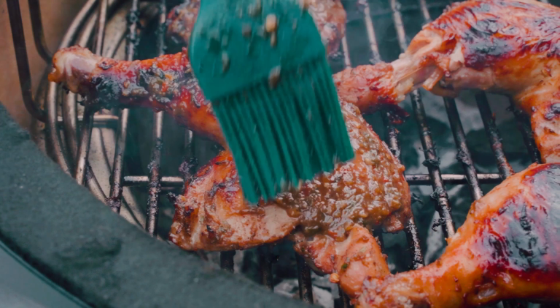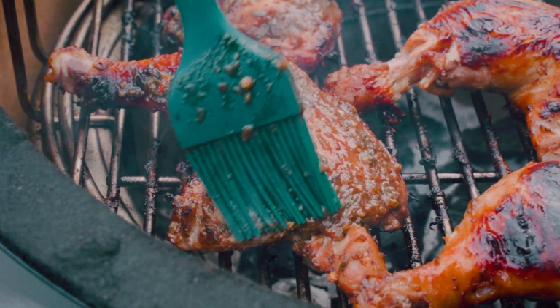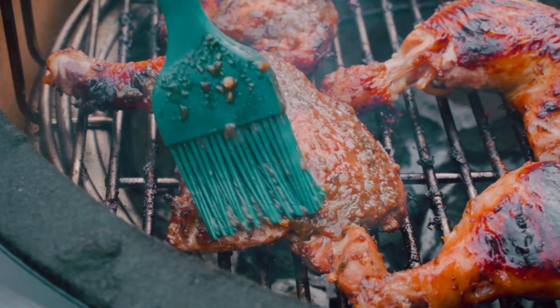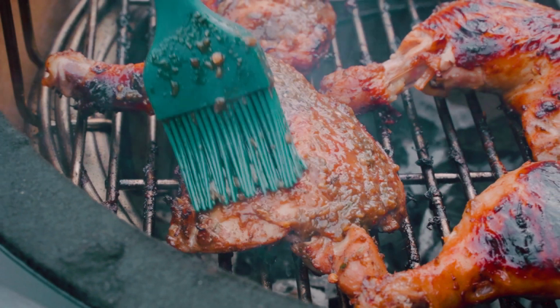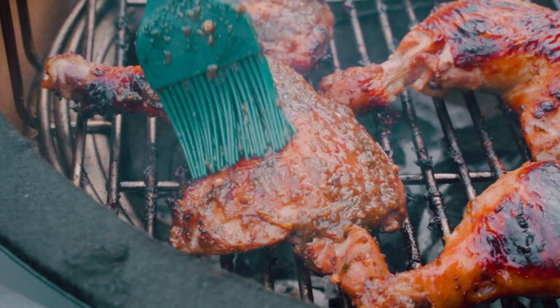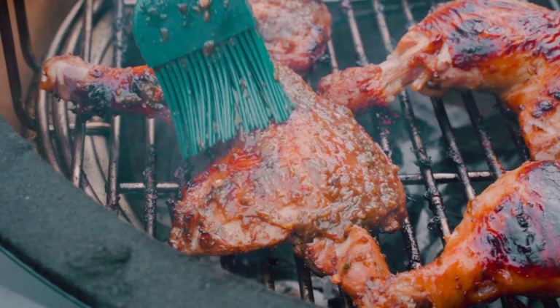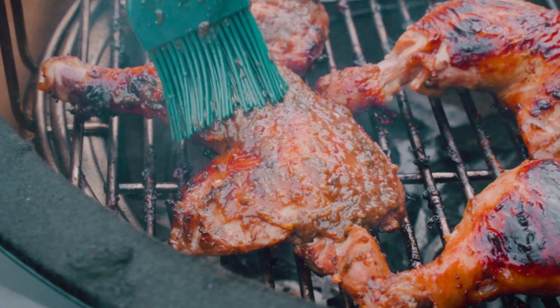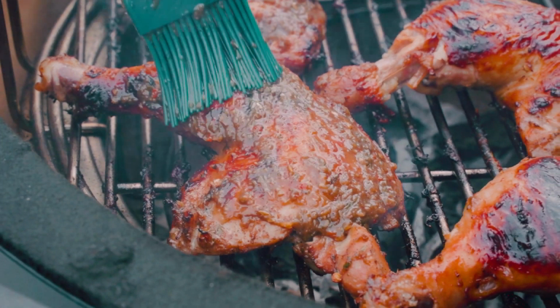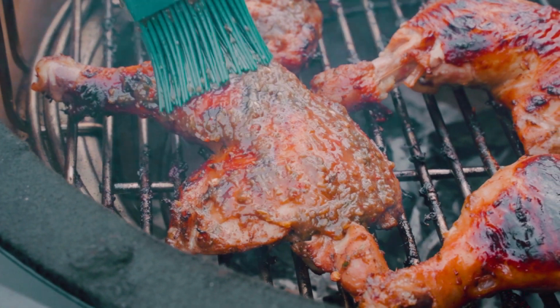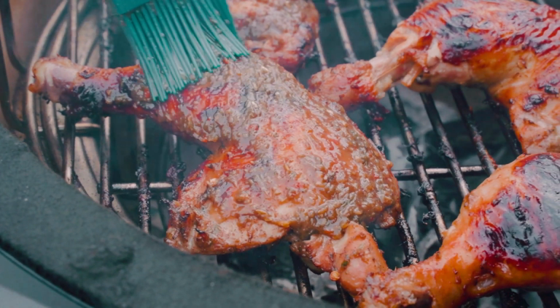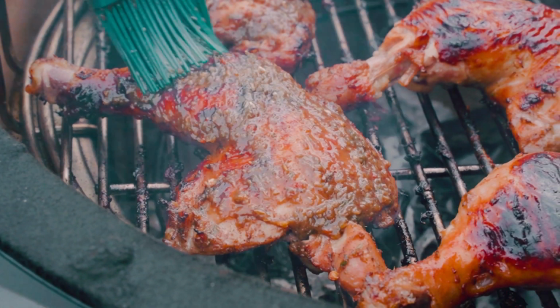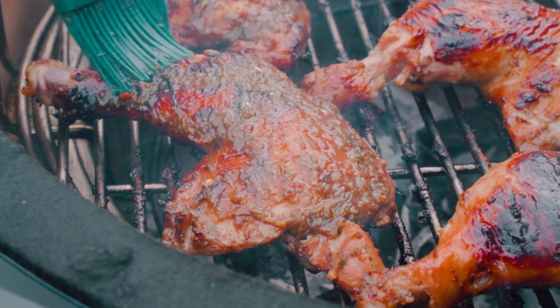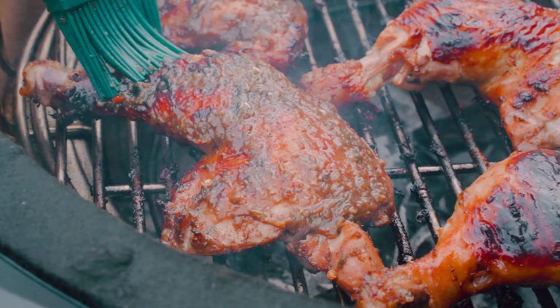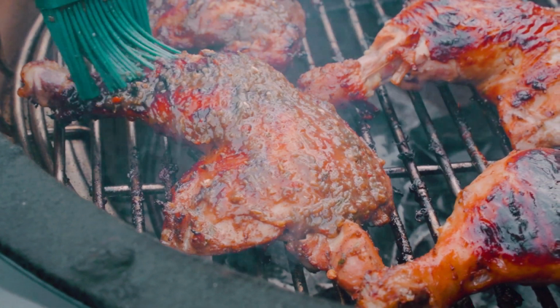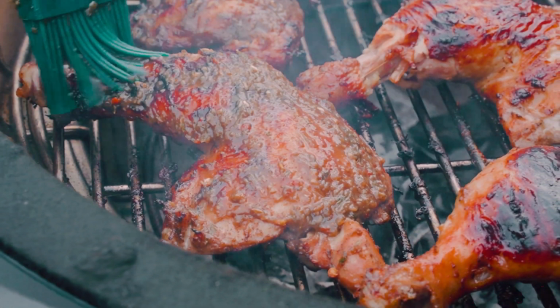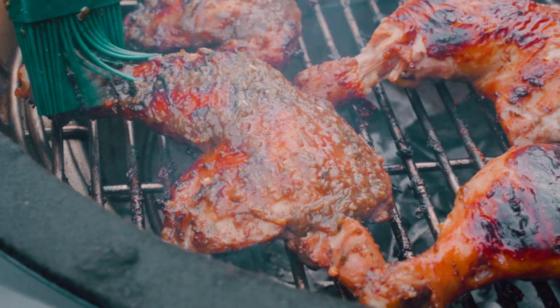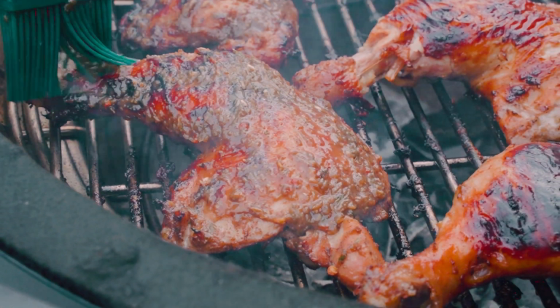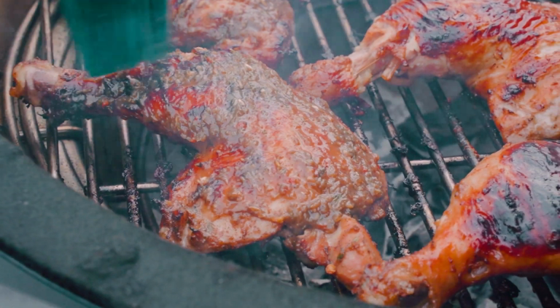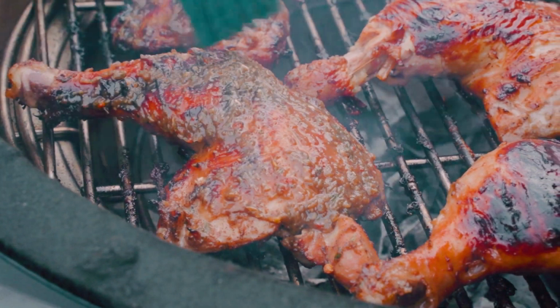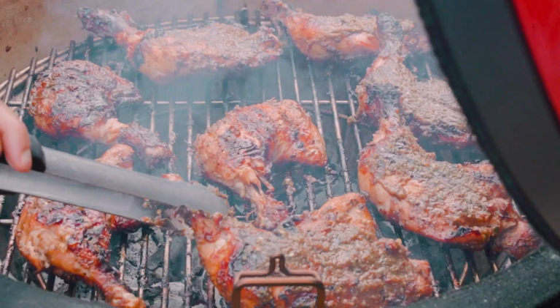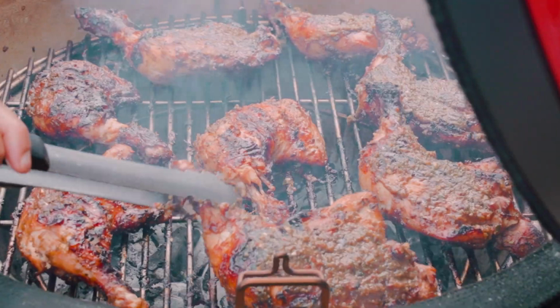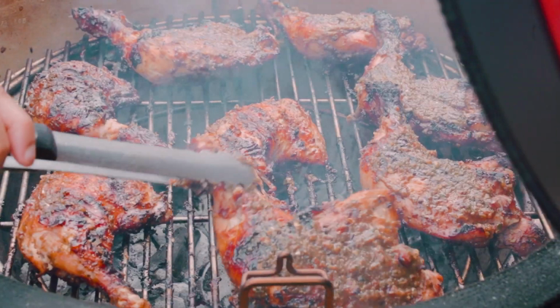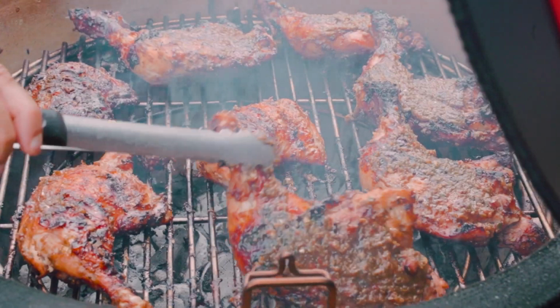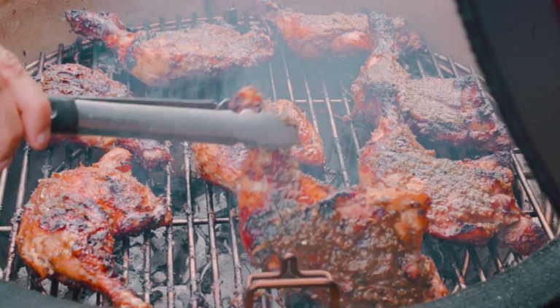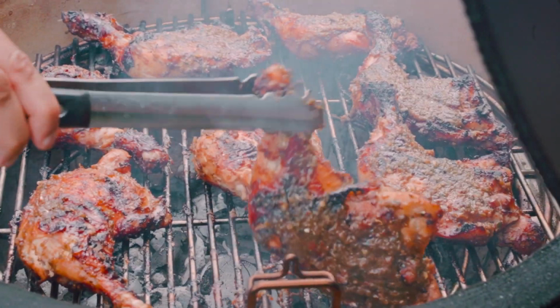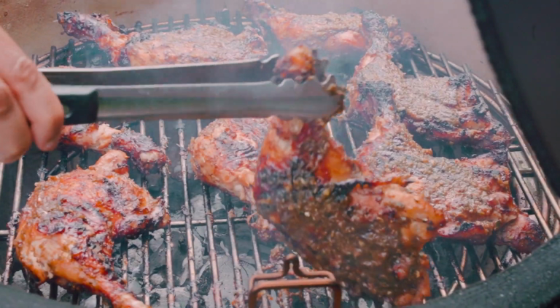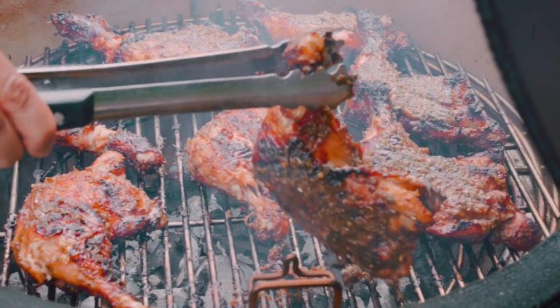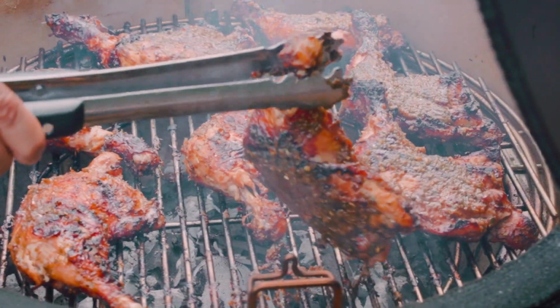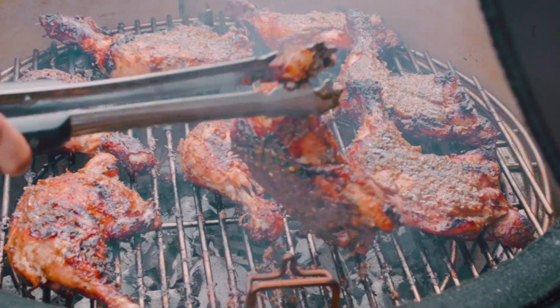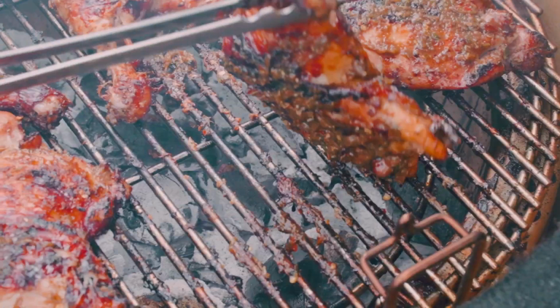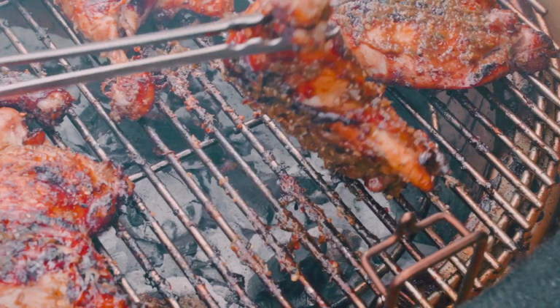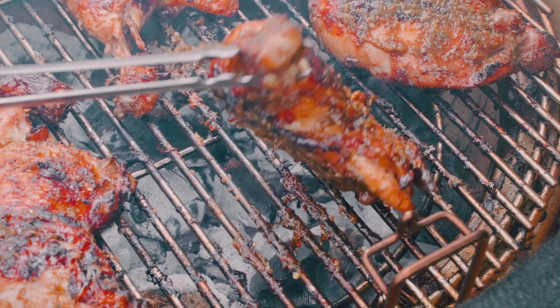Tangy, spicy, and sweet — it's my take on the classic. We're making tamarind jerk chicken.